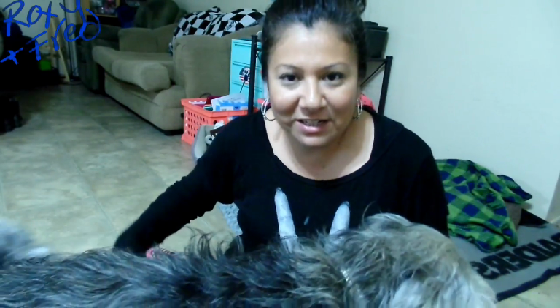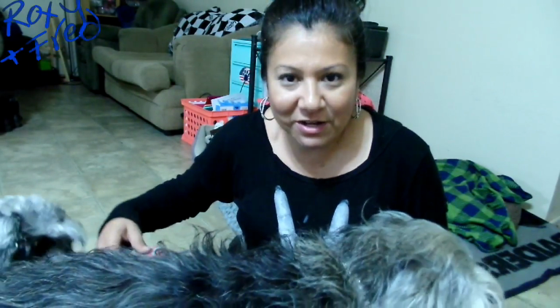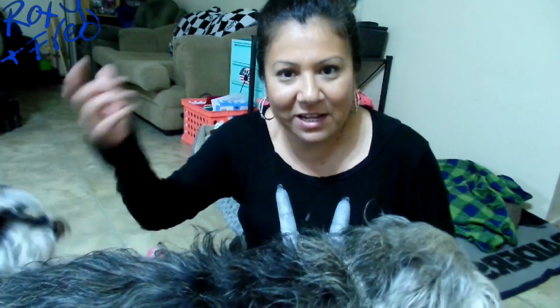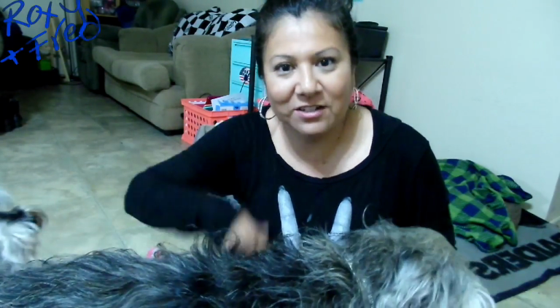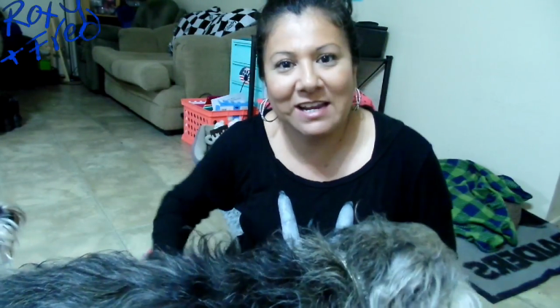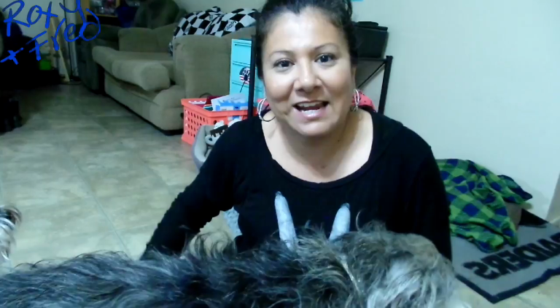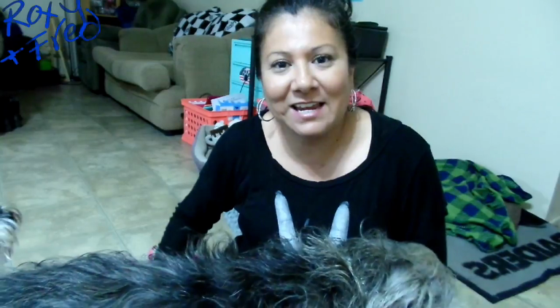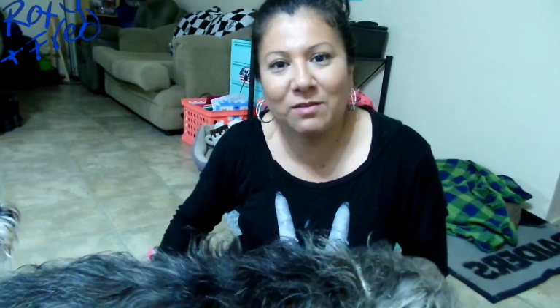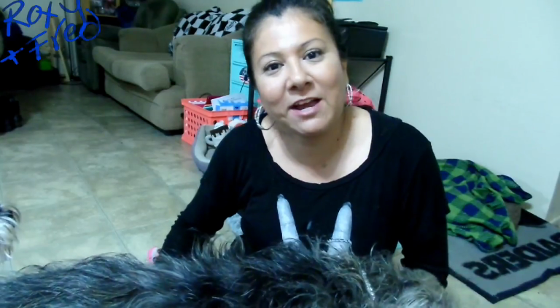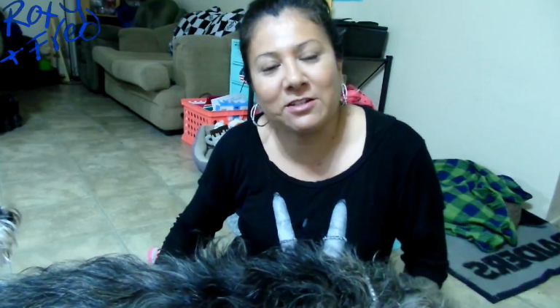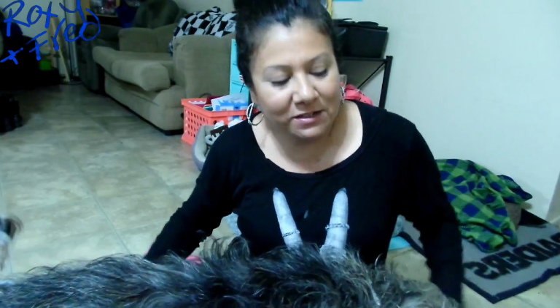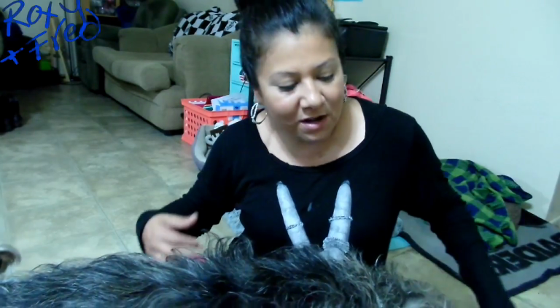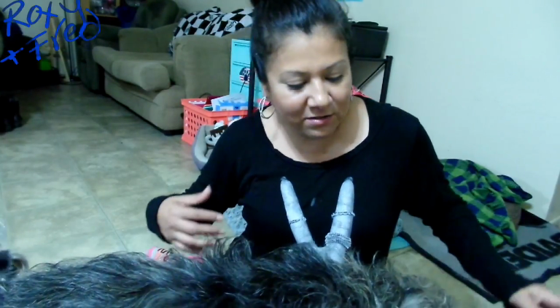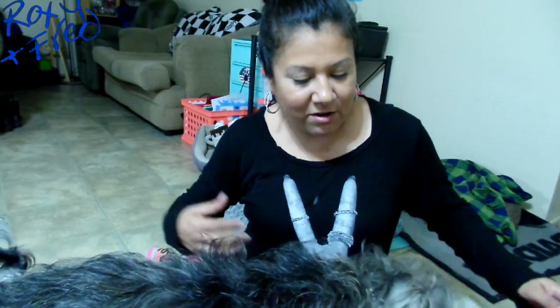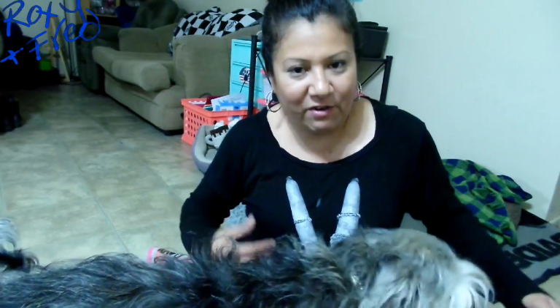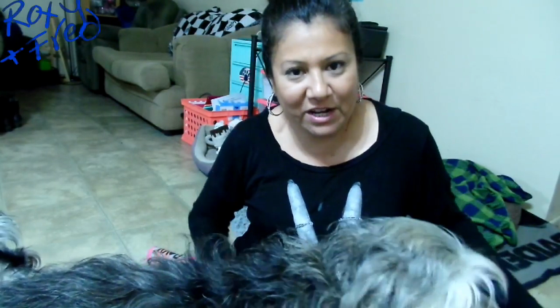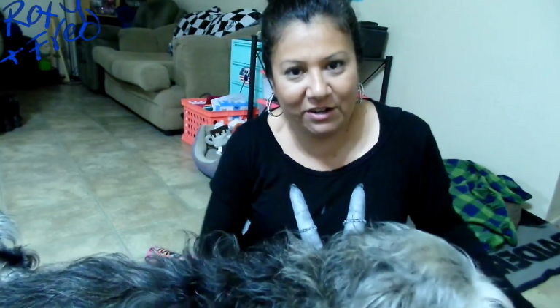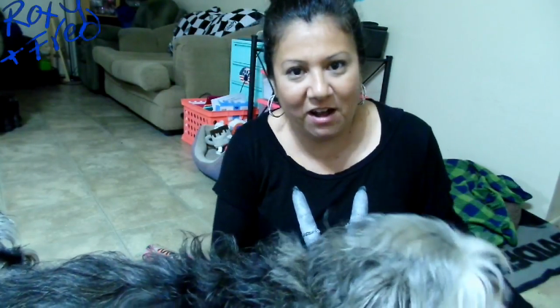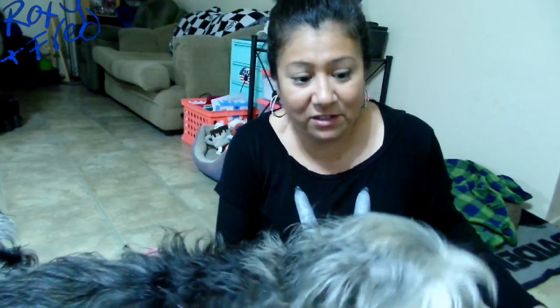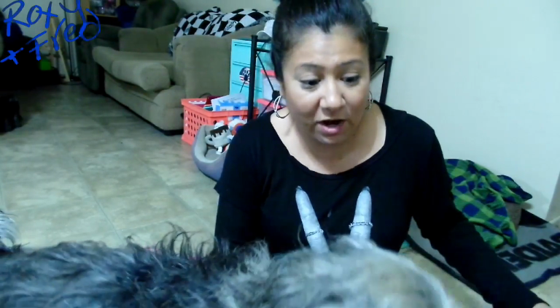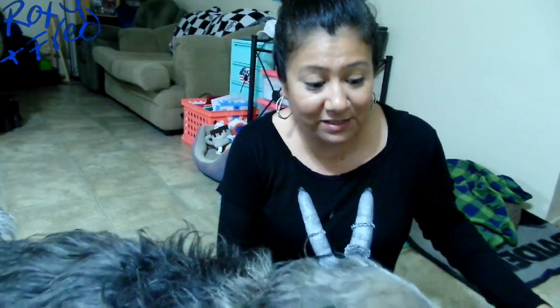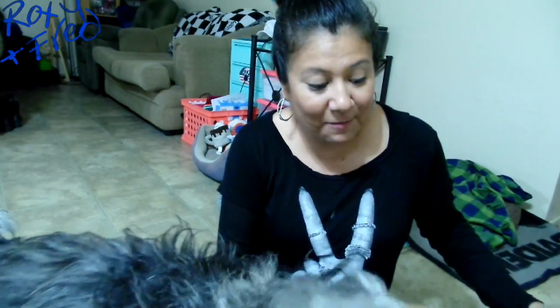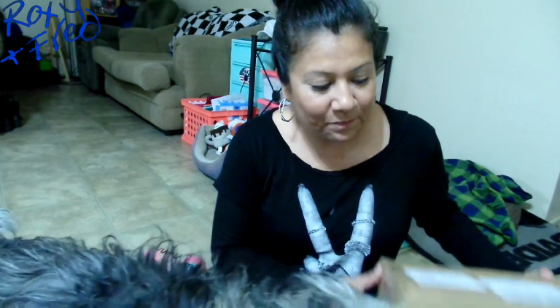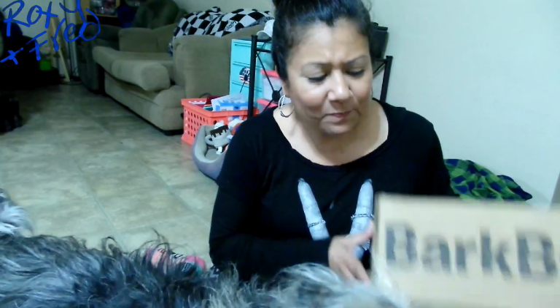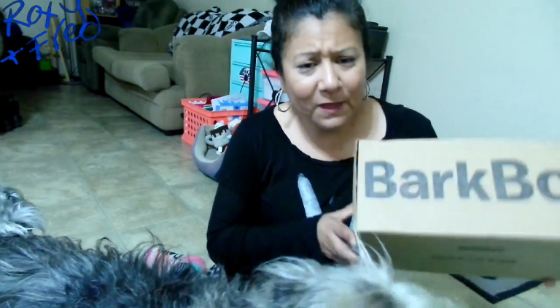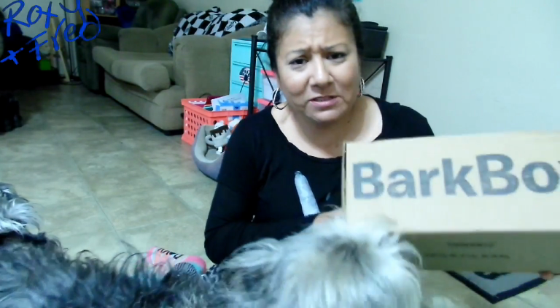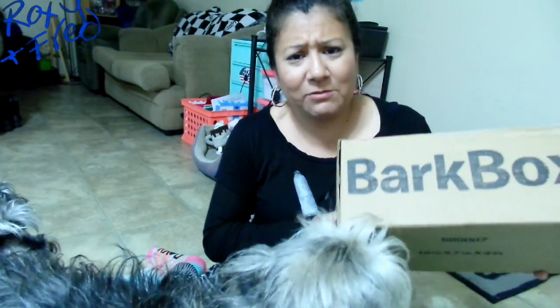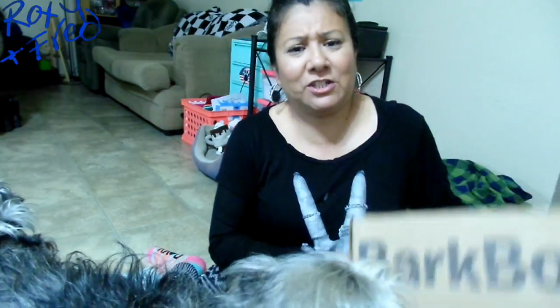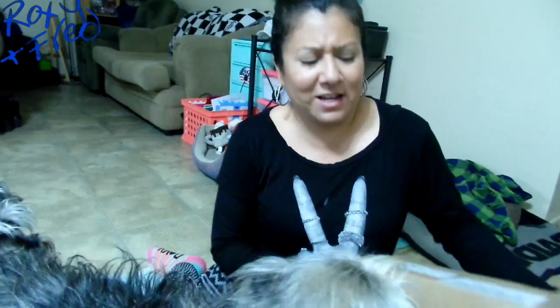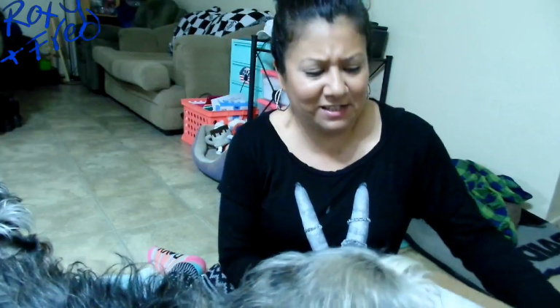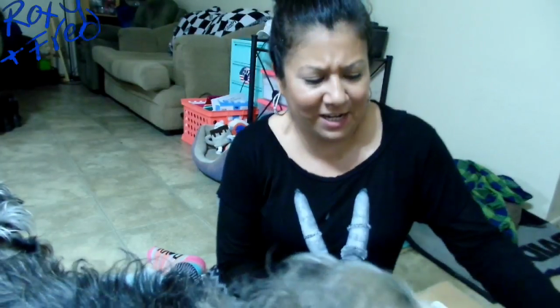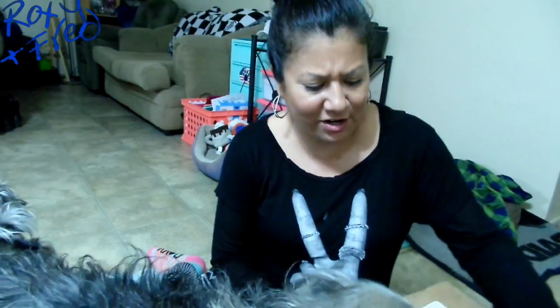If you guys have any questions or would like to see some of the videos, please comment down below. I hope everybody's having a wonderful week. We're inside because it's raining - we're in California and it's raining outside. So let's go ahead and get started and get into the packages because the dogs are very curious. Roxy wants to see what she got inside here.